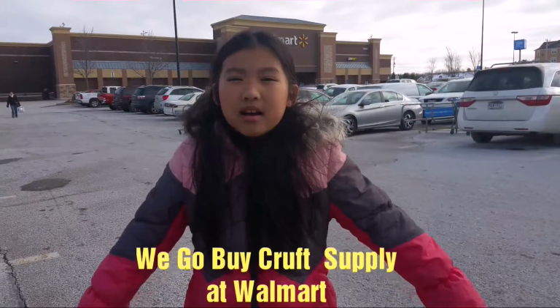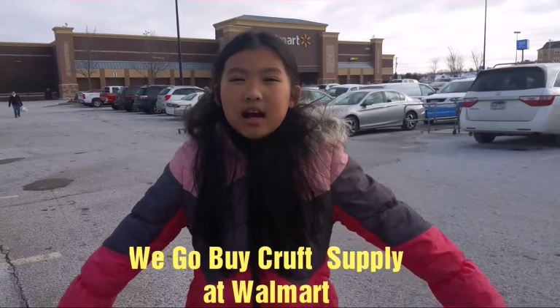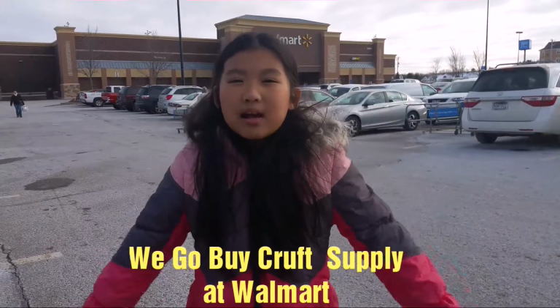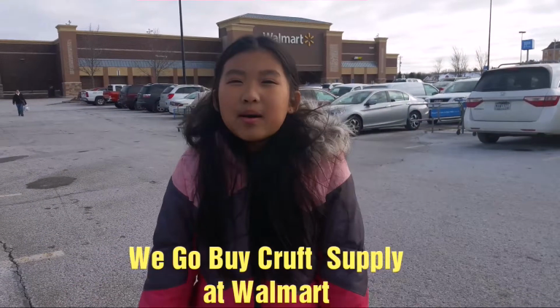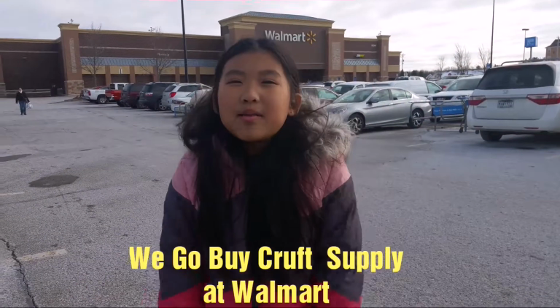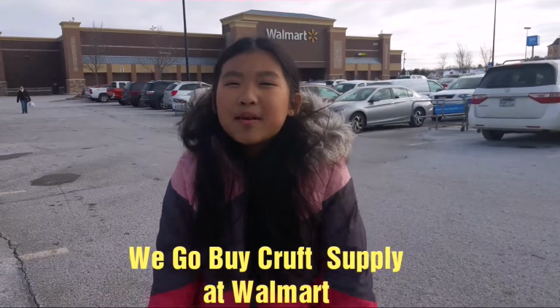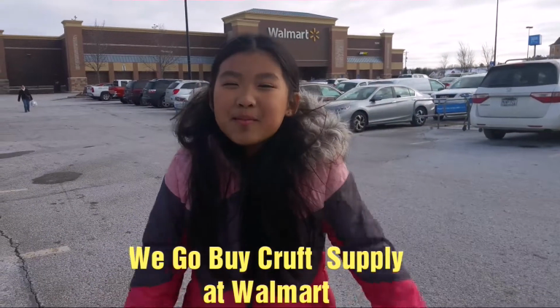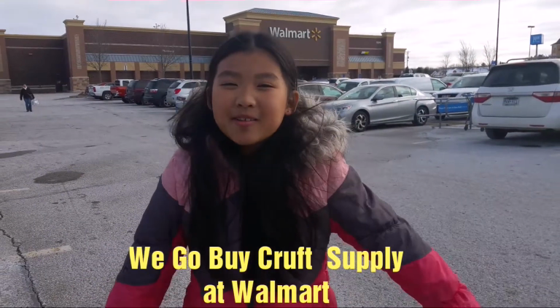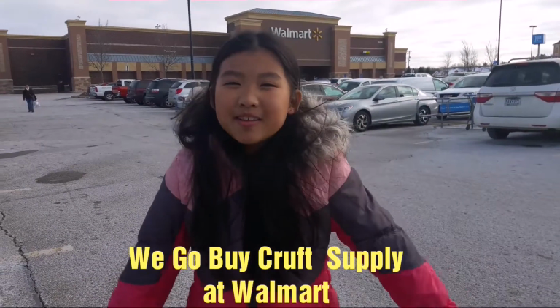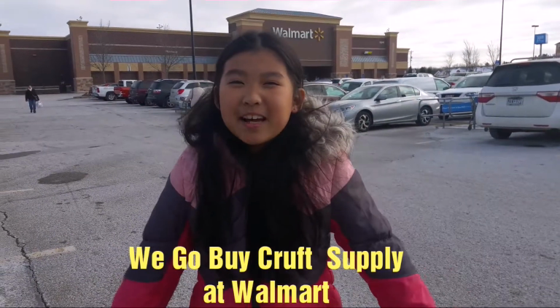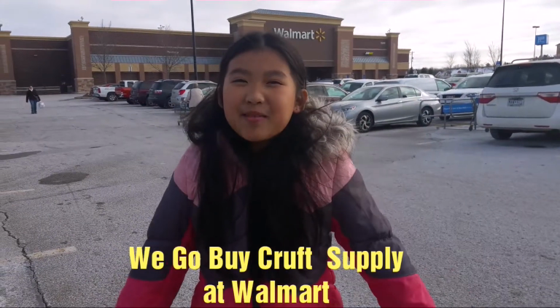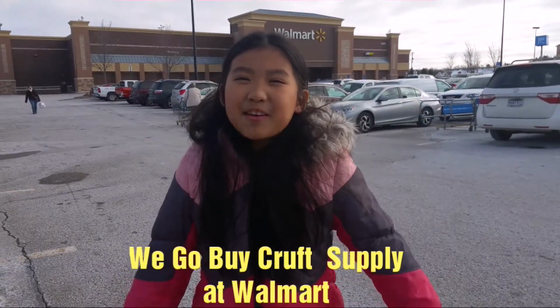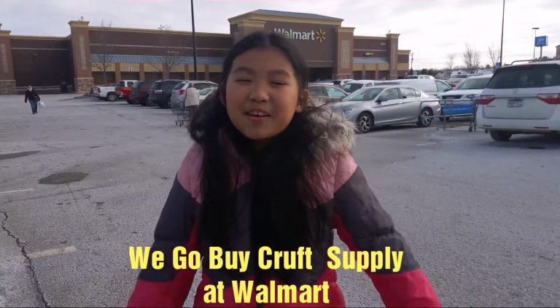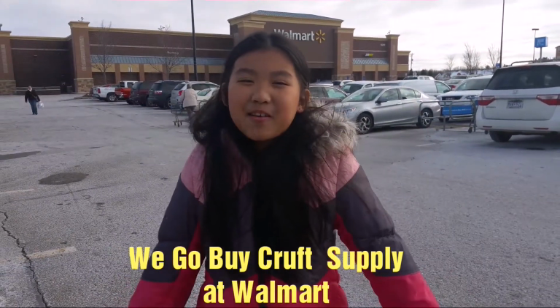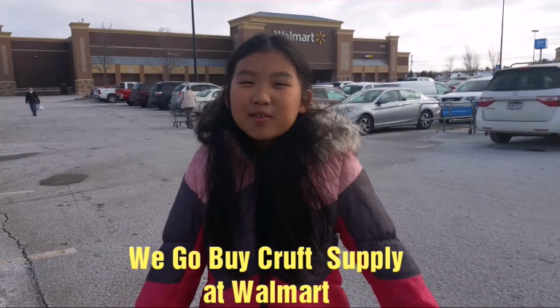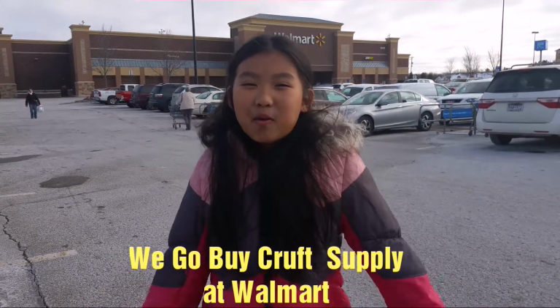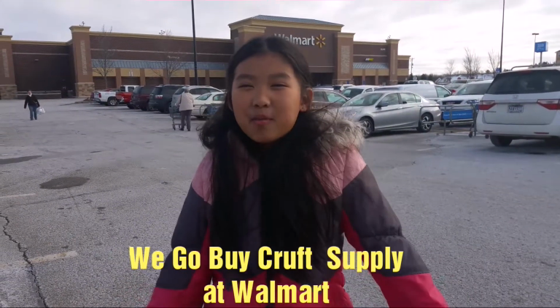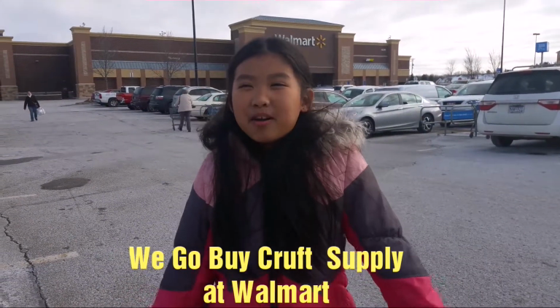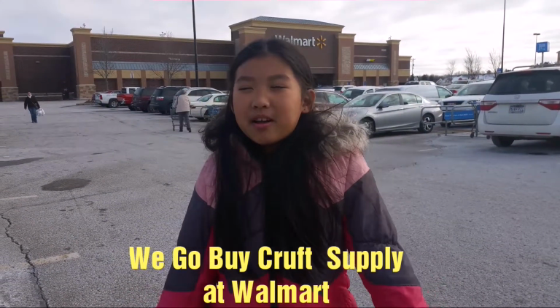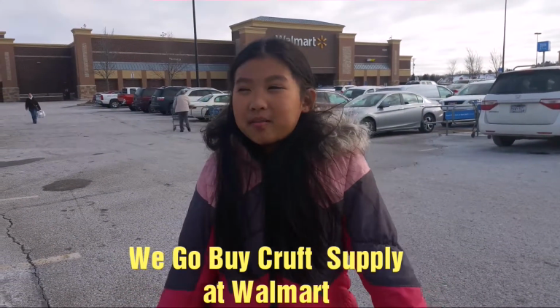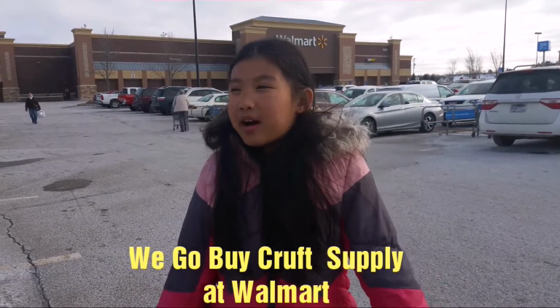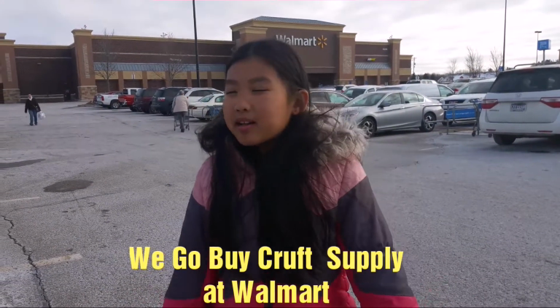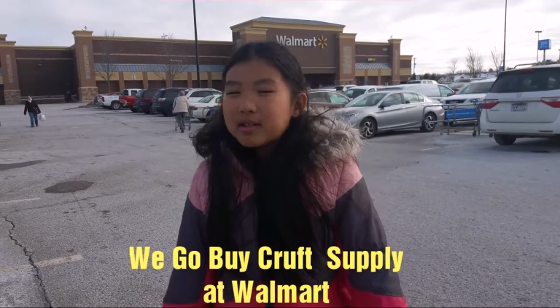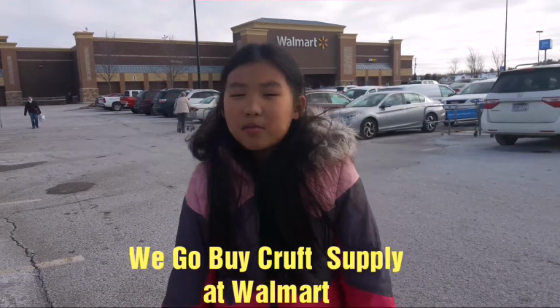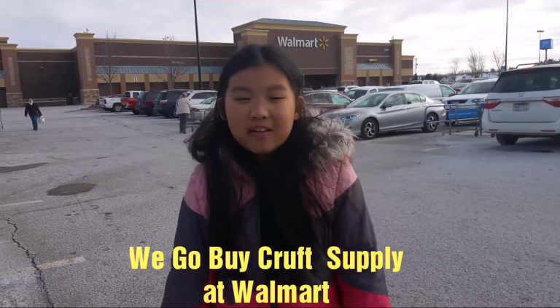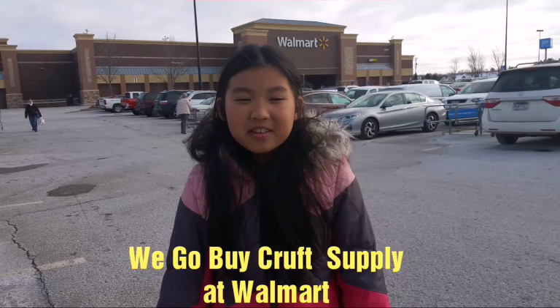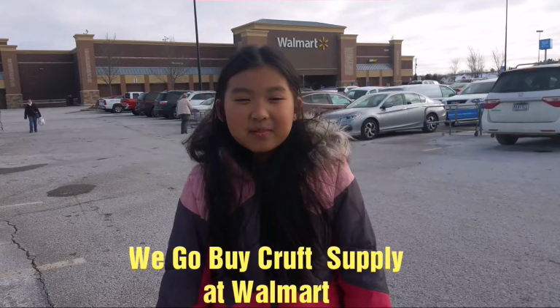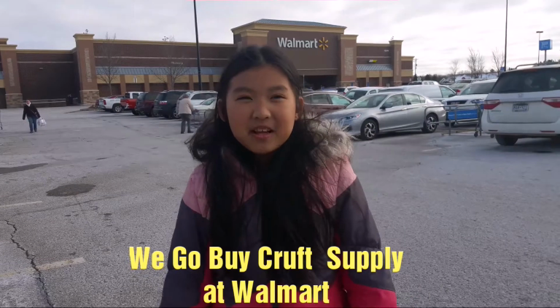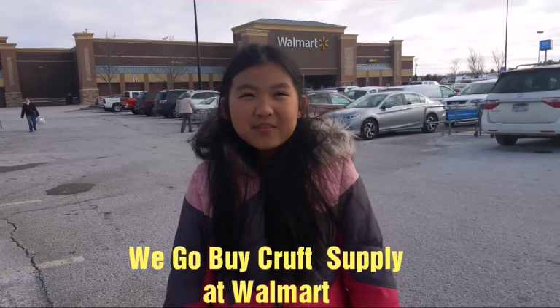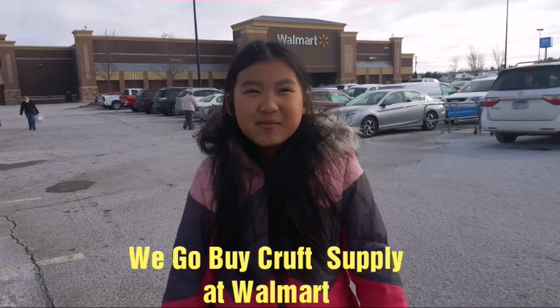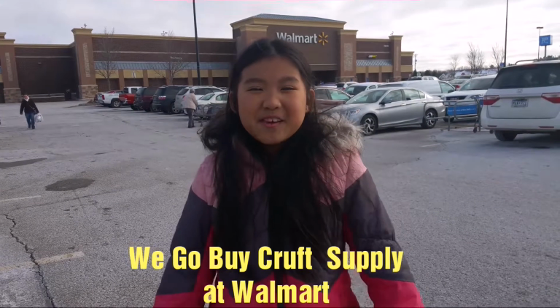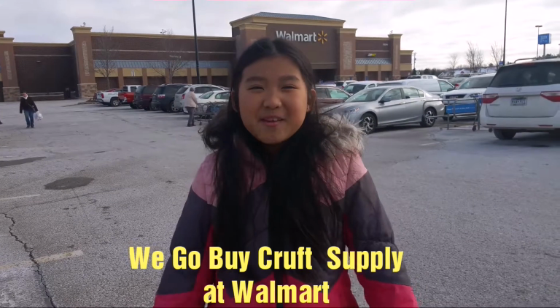Hi everybody, welcome back to my channel. We're going to go to Walmart and buy some crafting supplies for me.